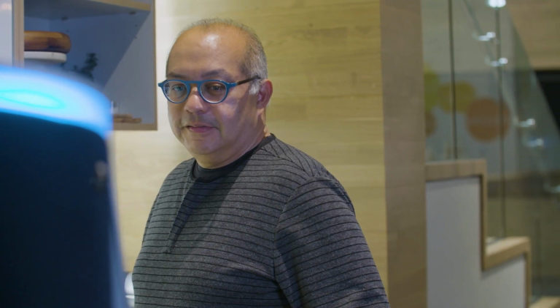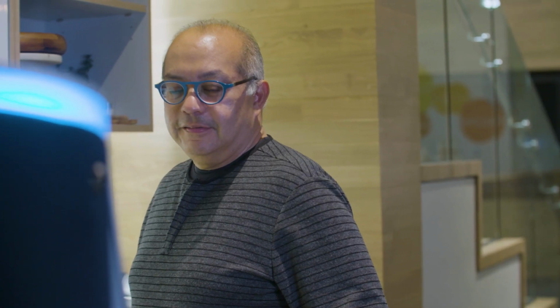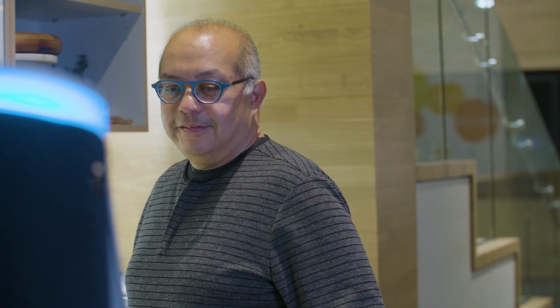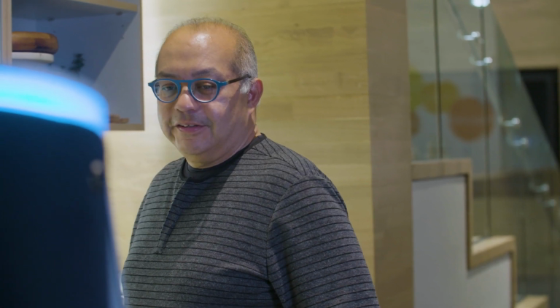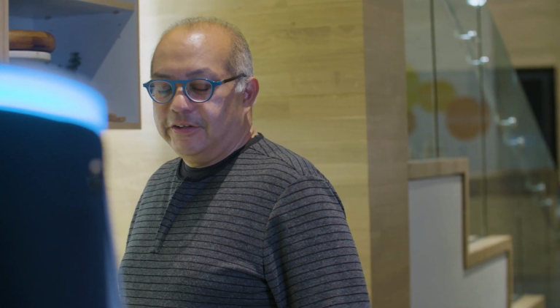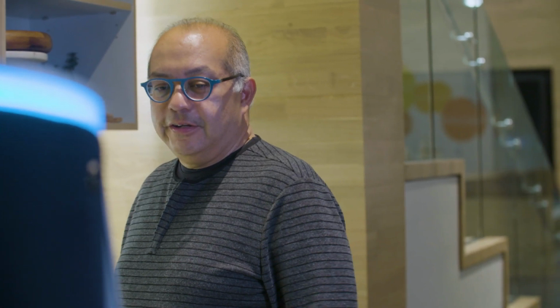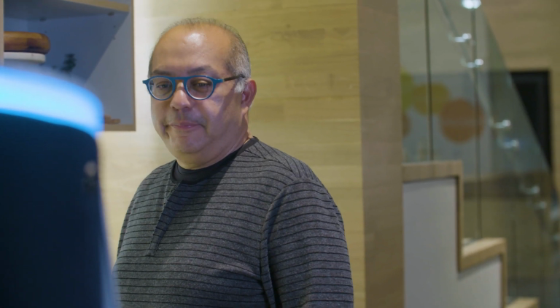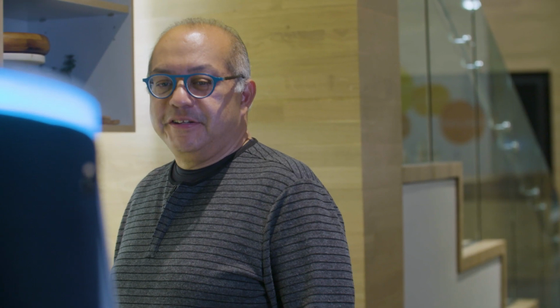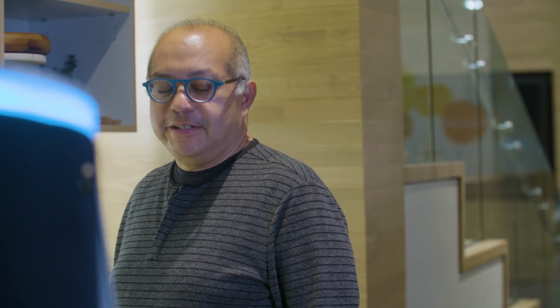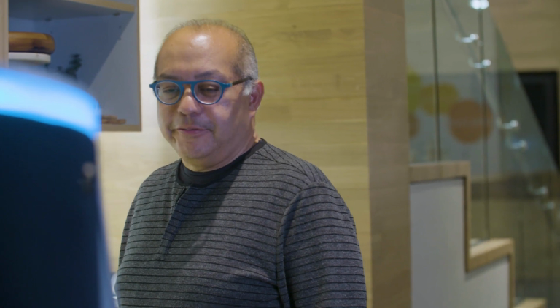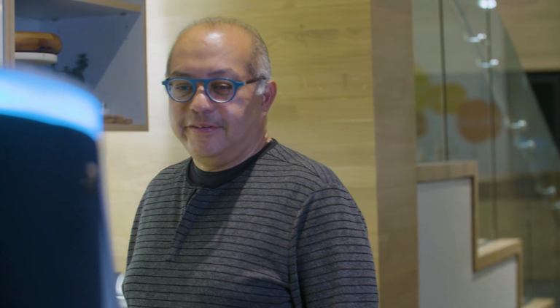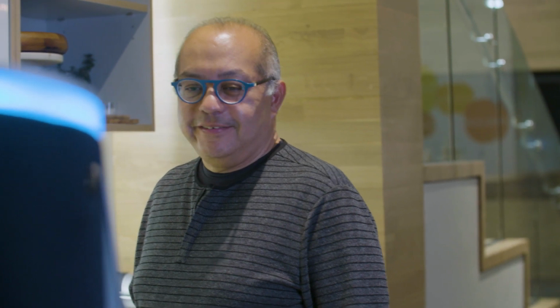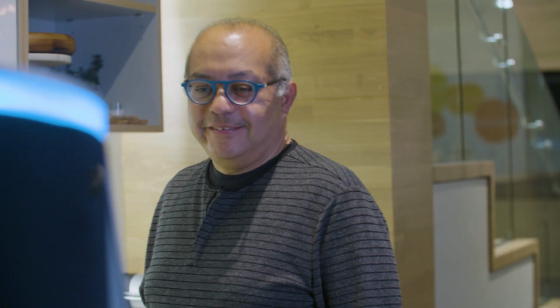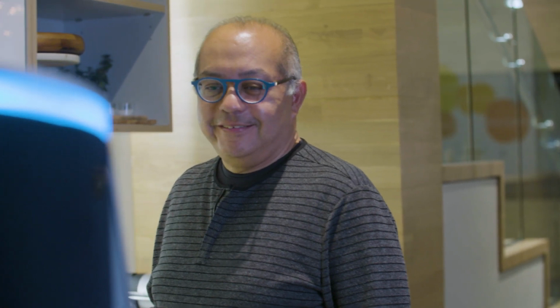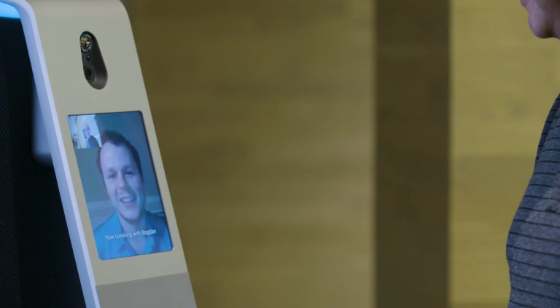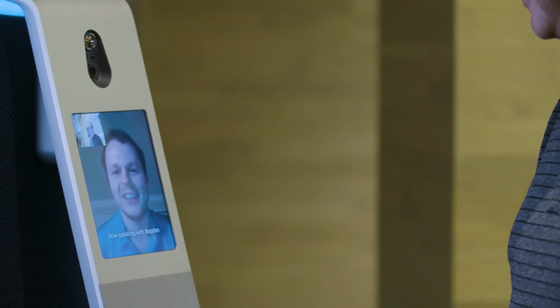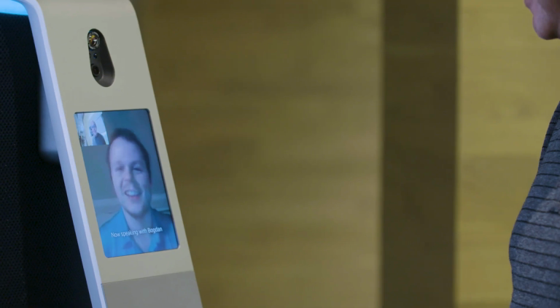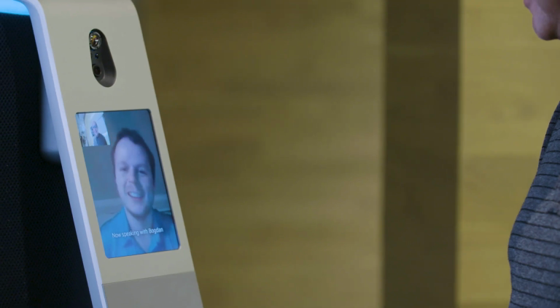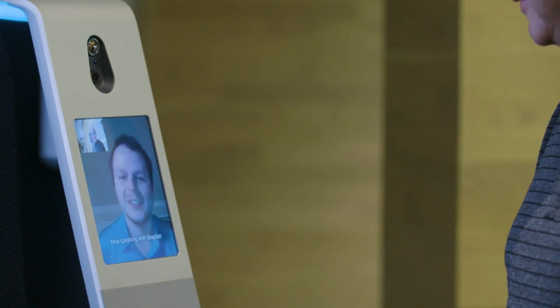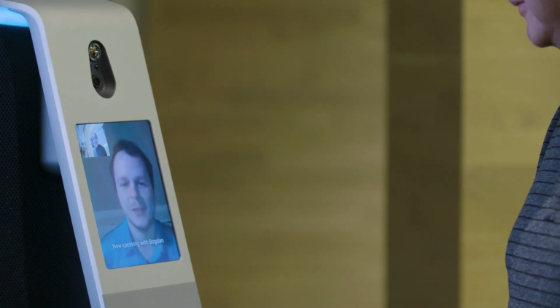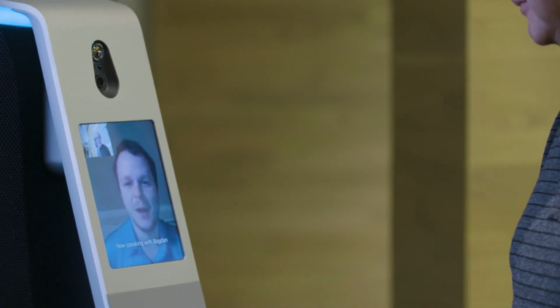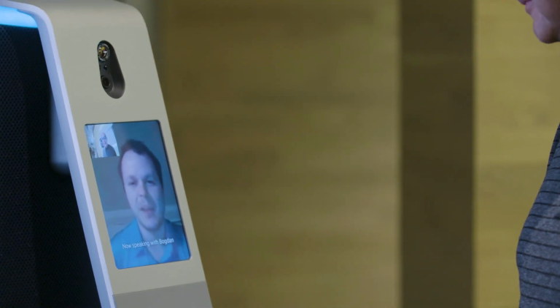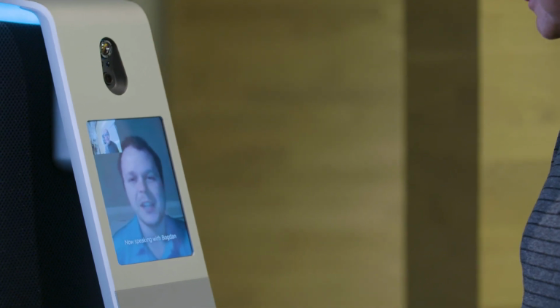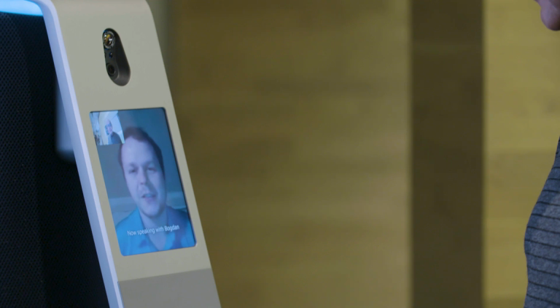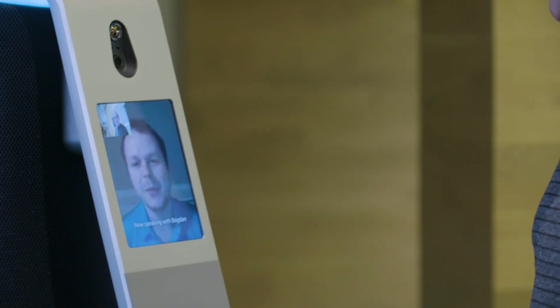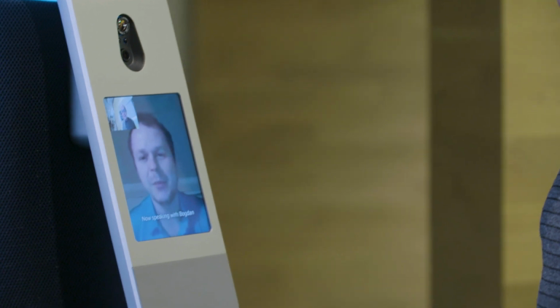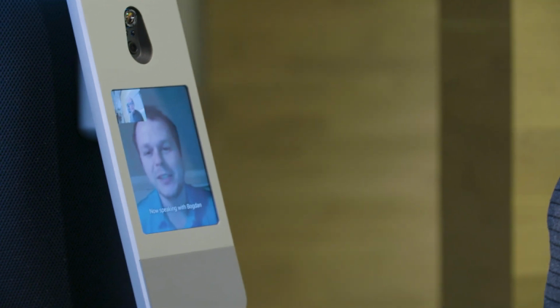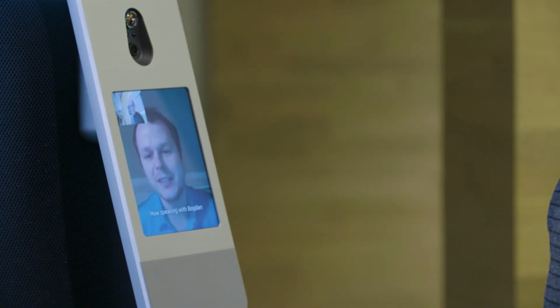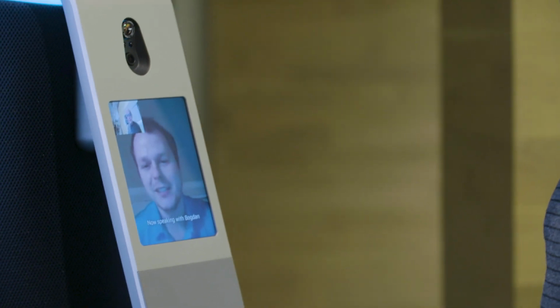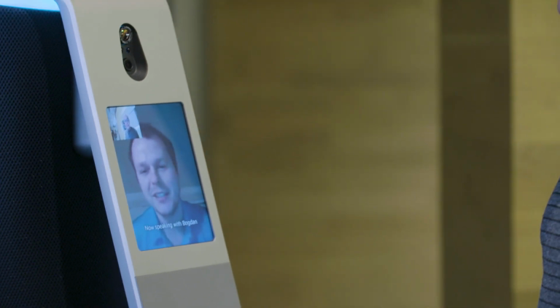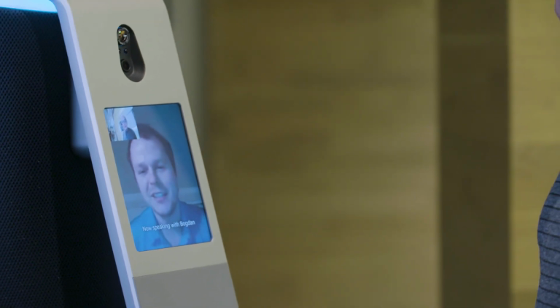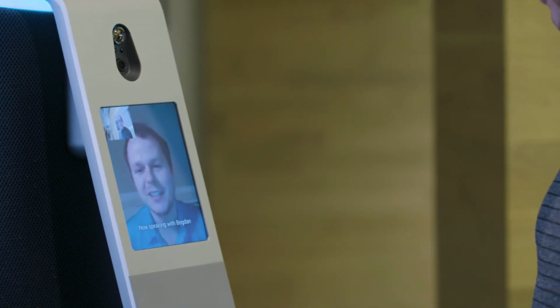Hi there, how's it going? Good, how about yourself? Doing well, thank you. Do you mind badging it for me, please? Sure.